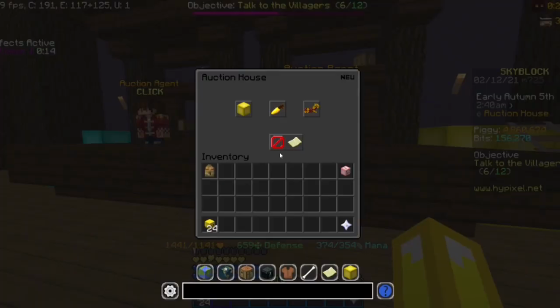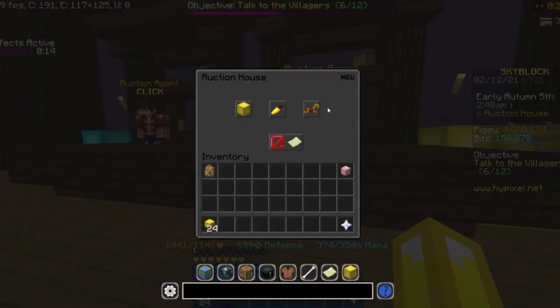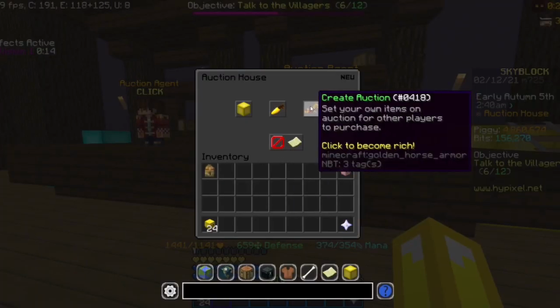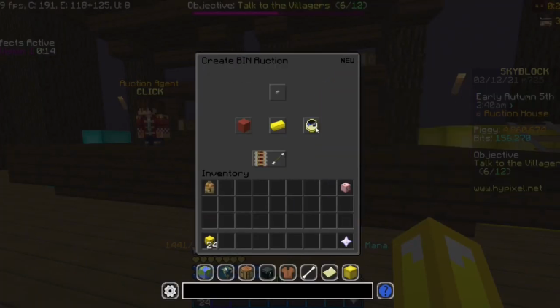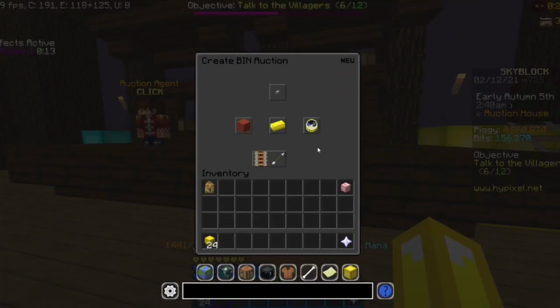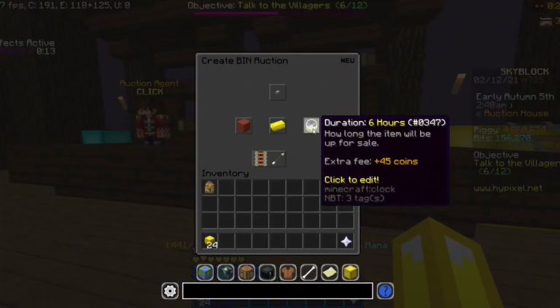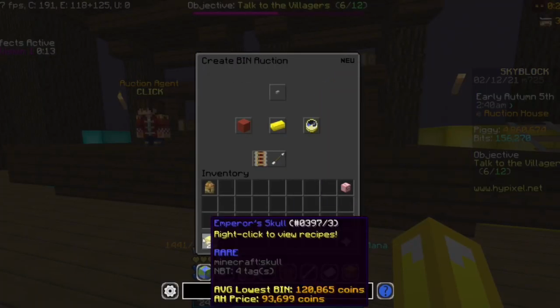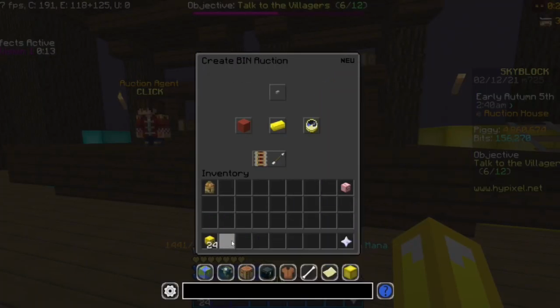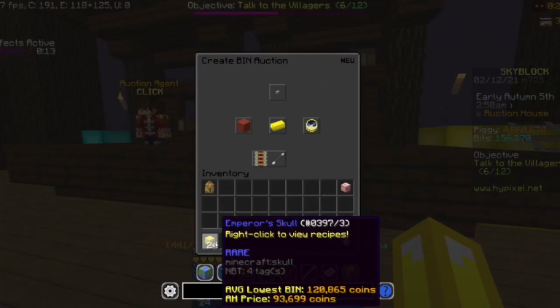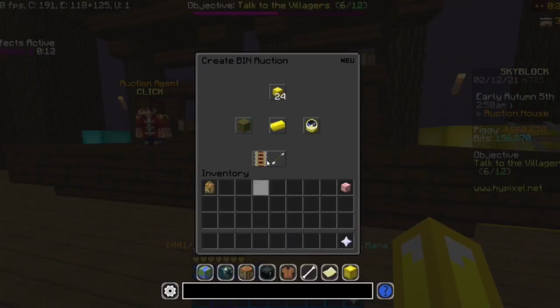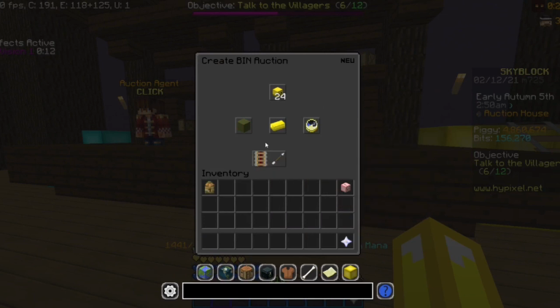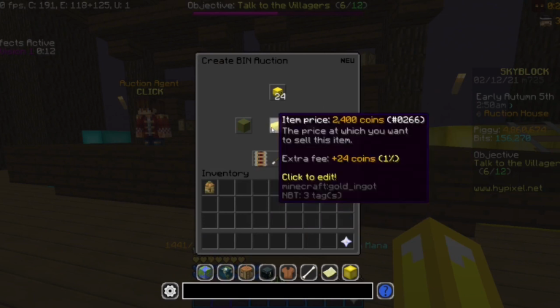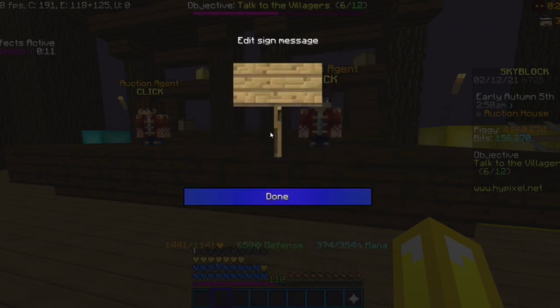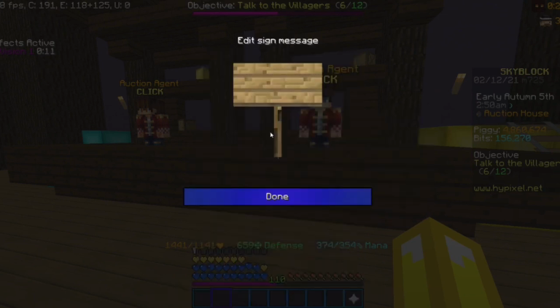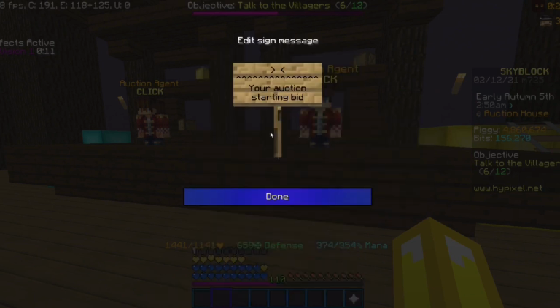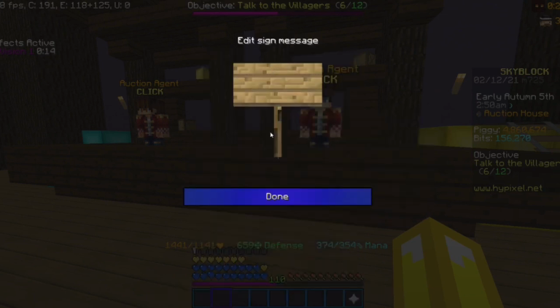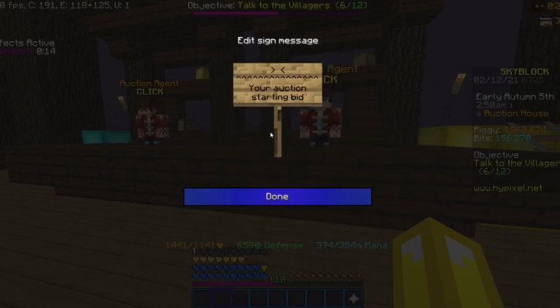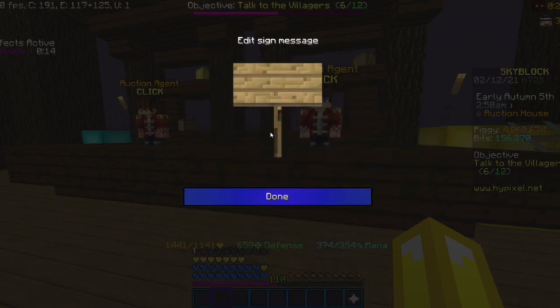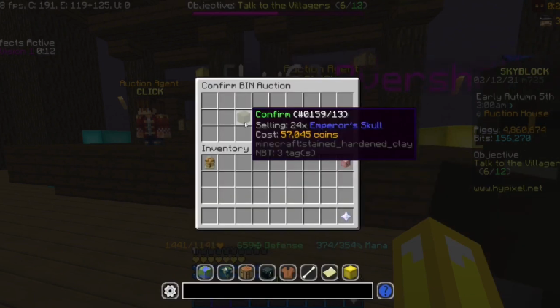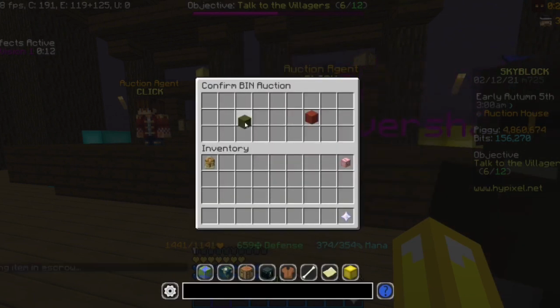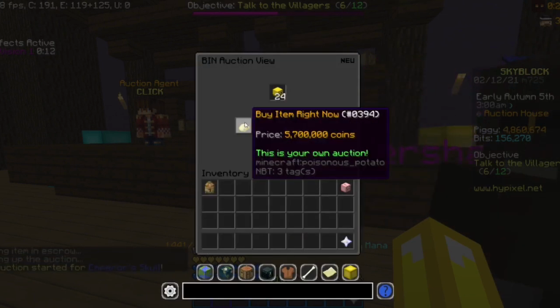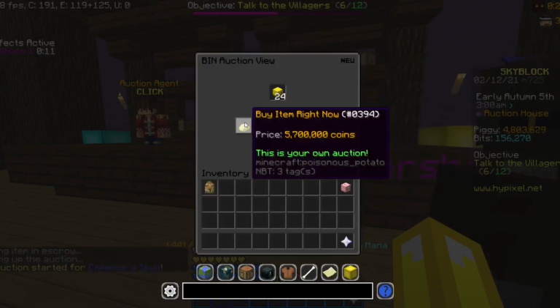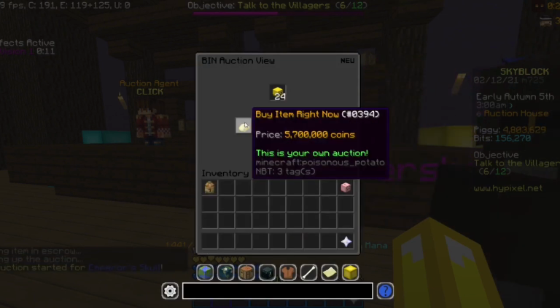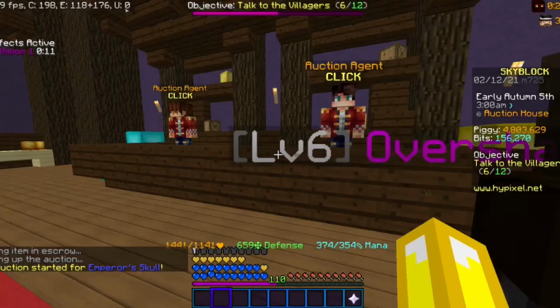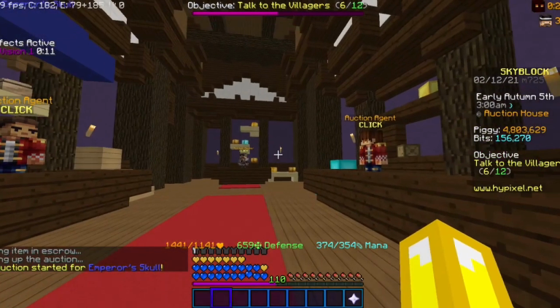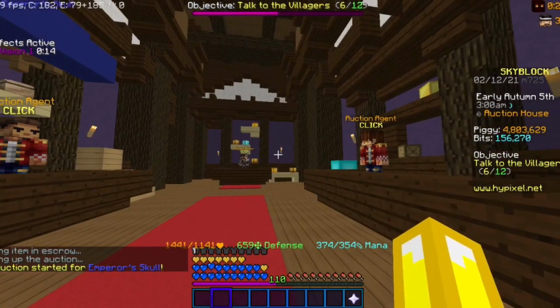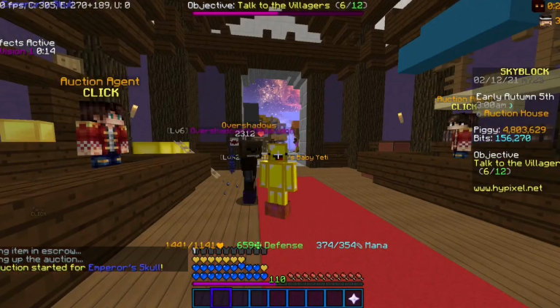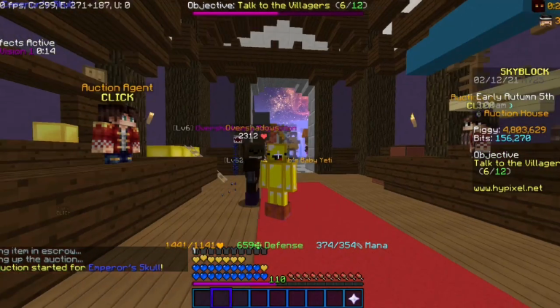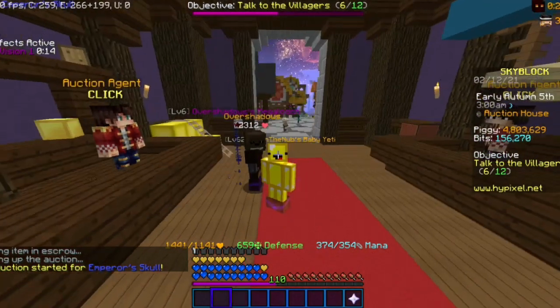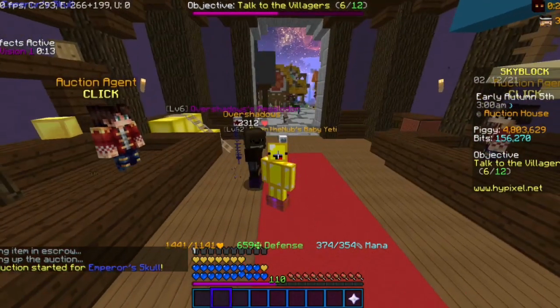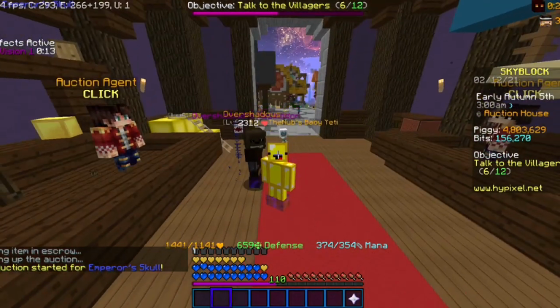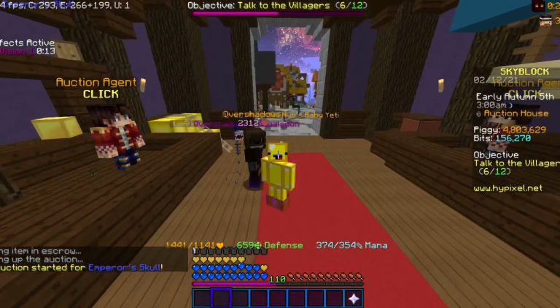So now I'm going to put this up onto the auction house for 5.7 million. And boom, I just made like 2 million coins.